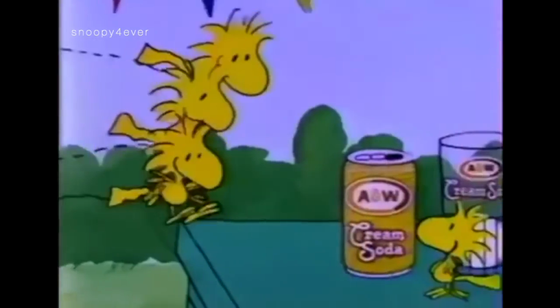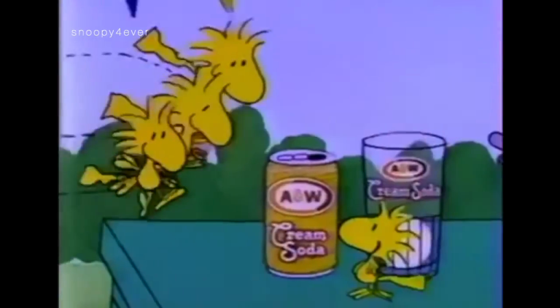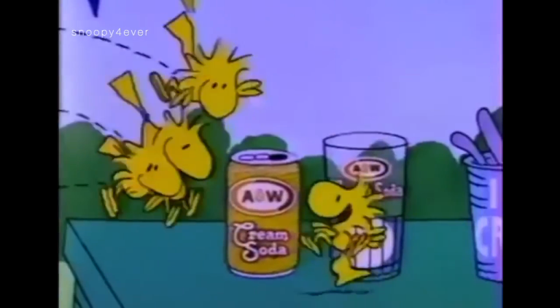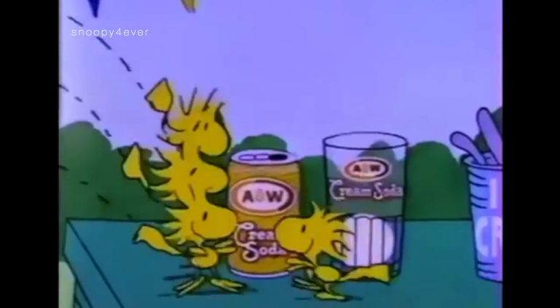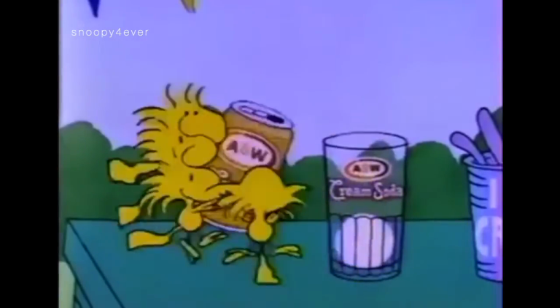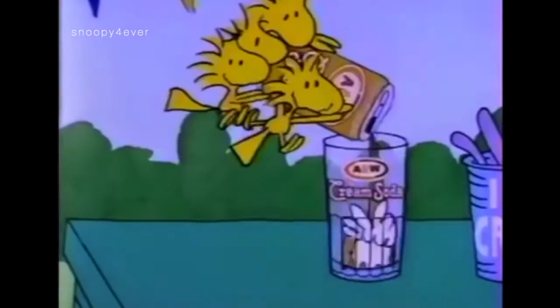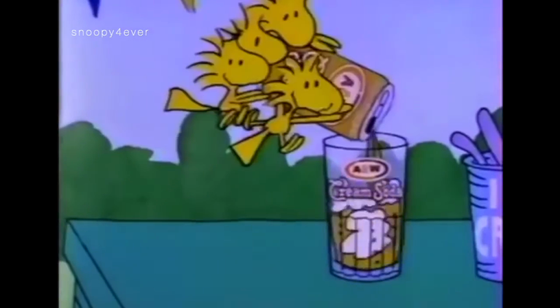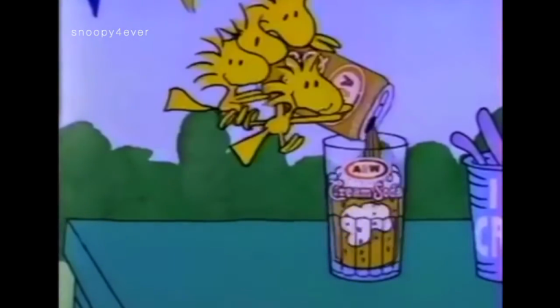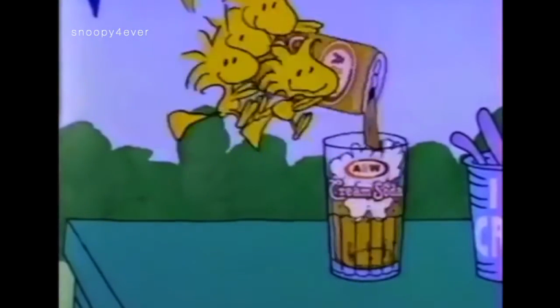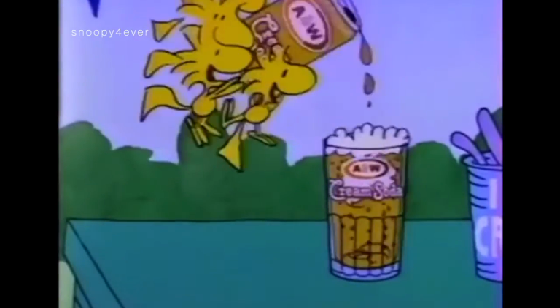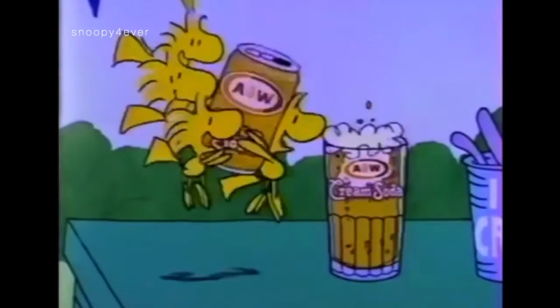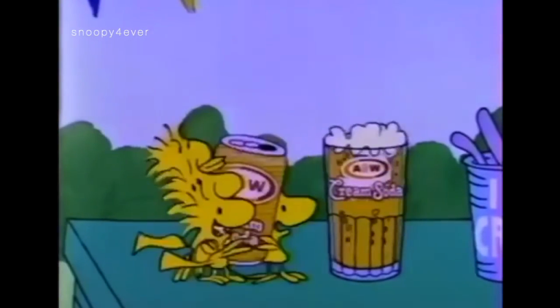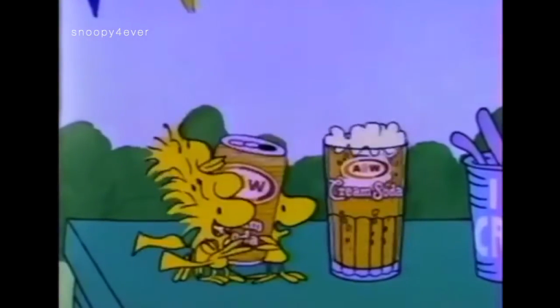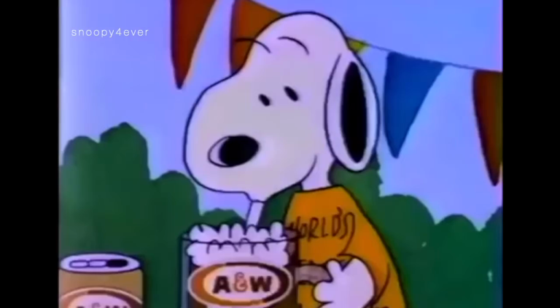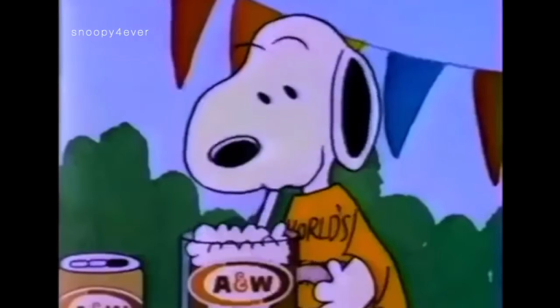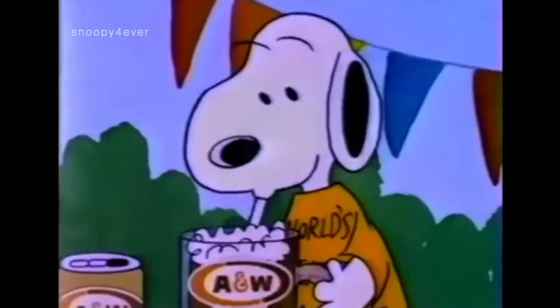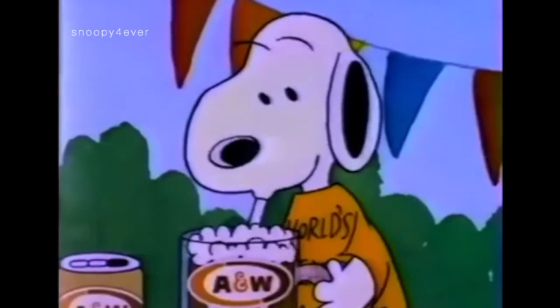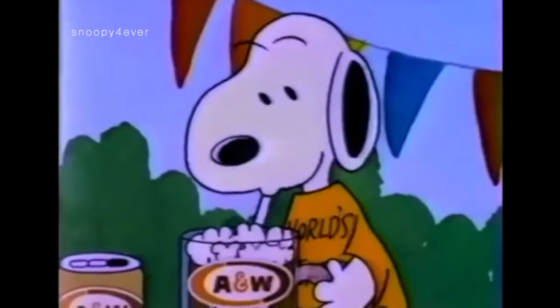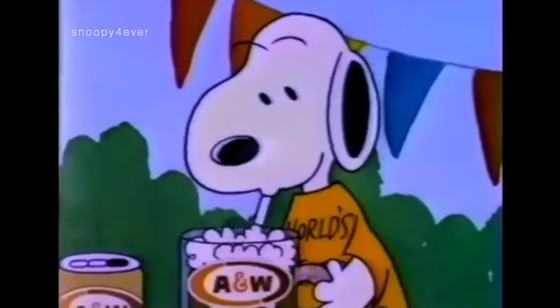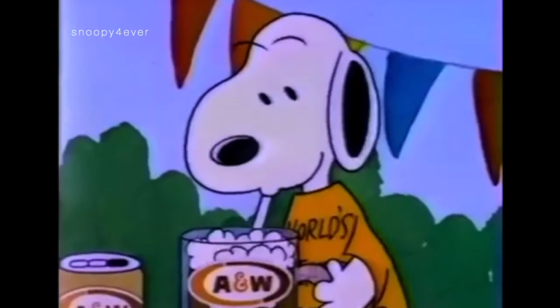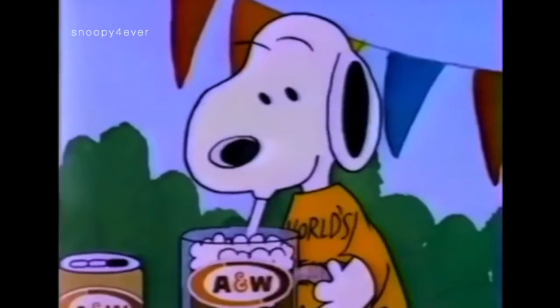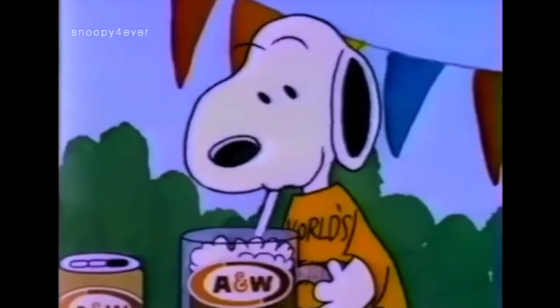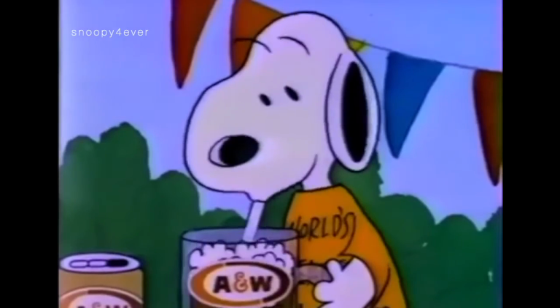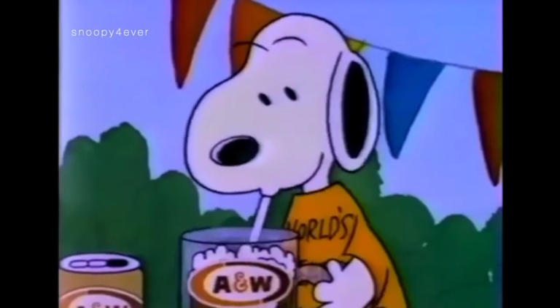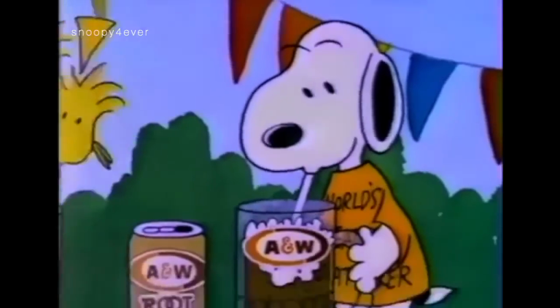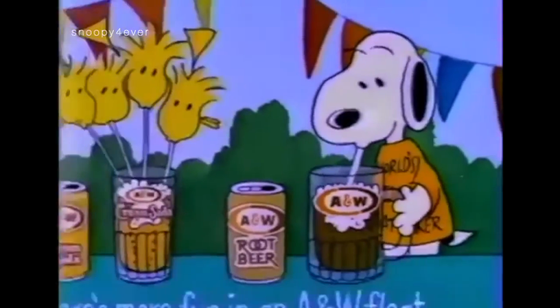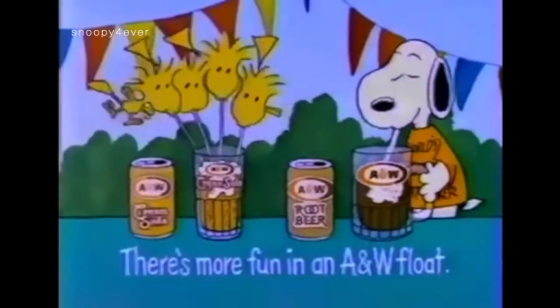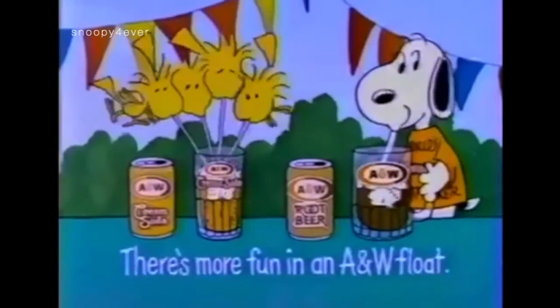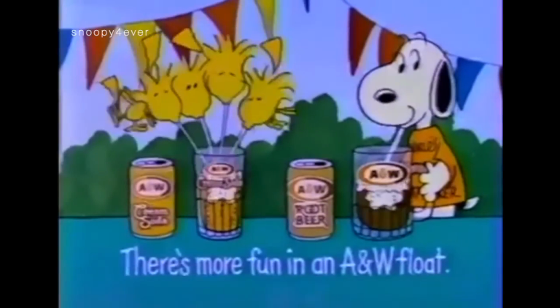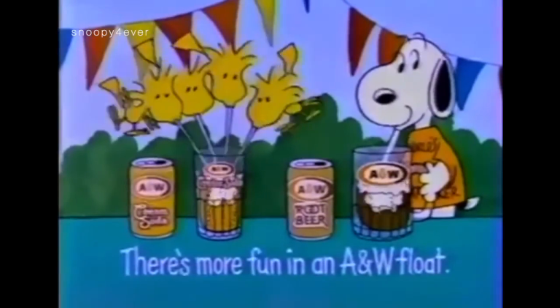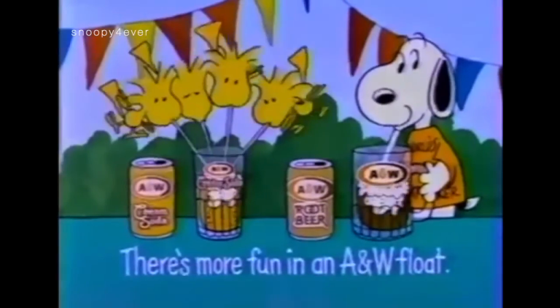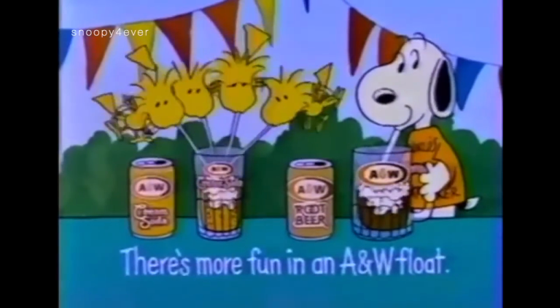An A&W float is a great treat for you, your family, or a flock of friends.